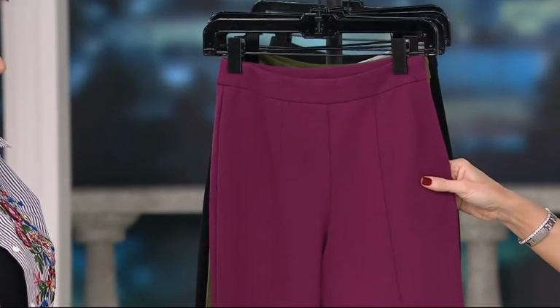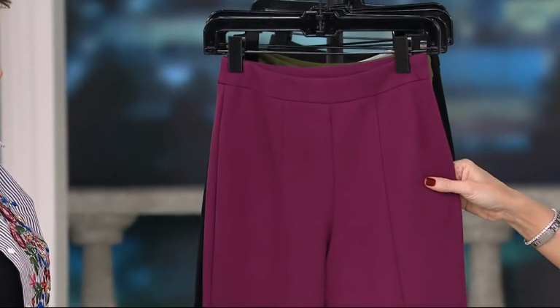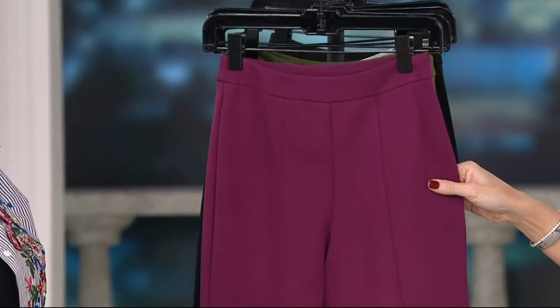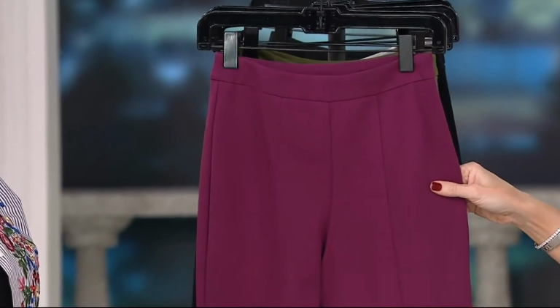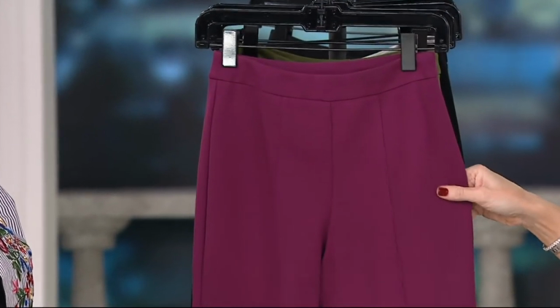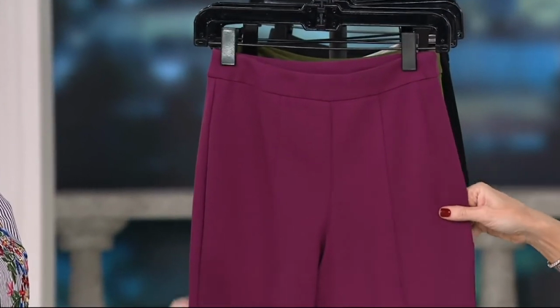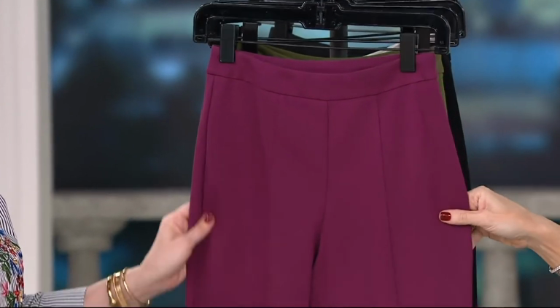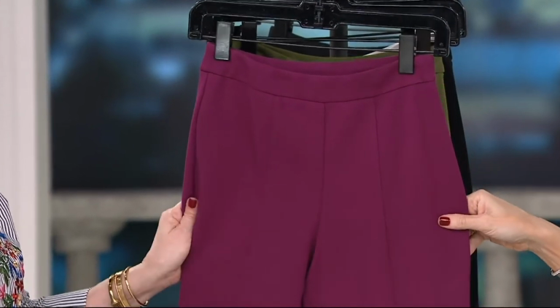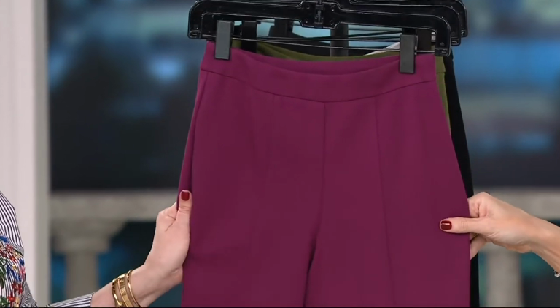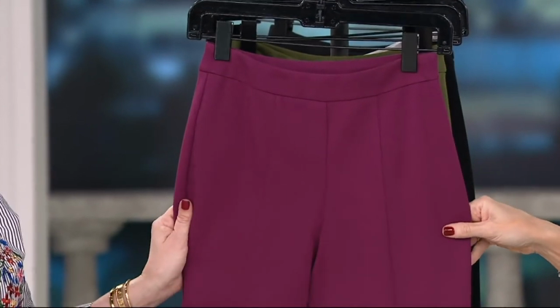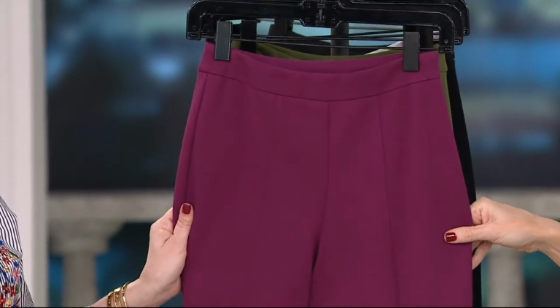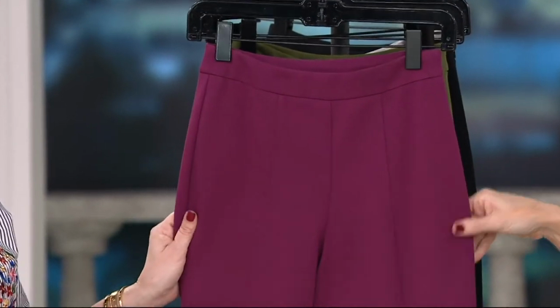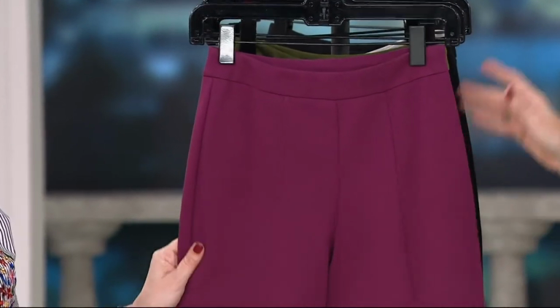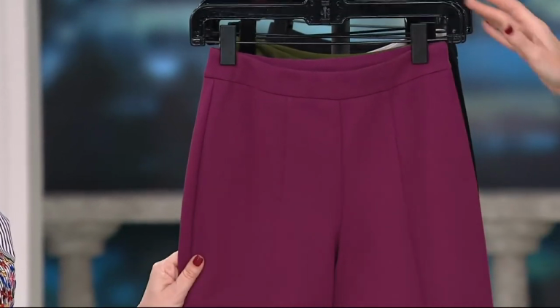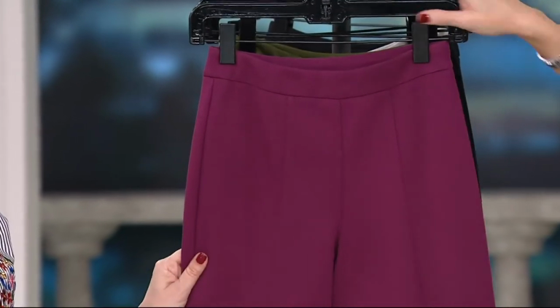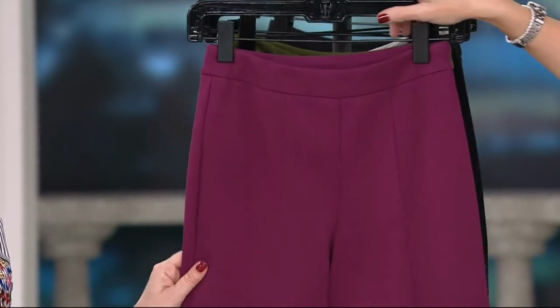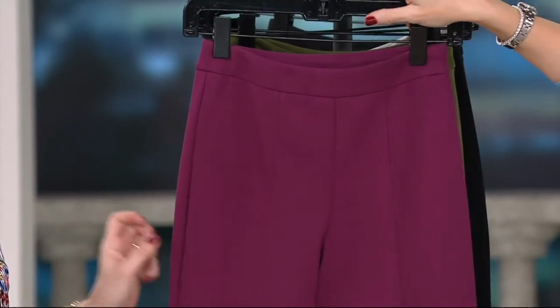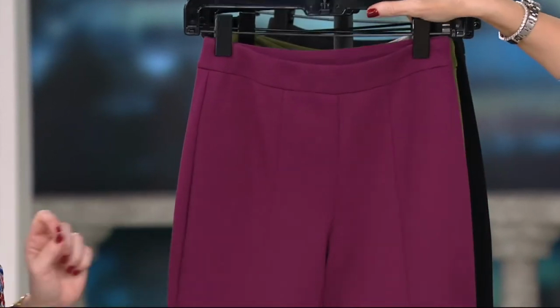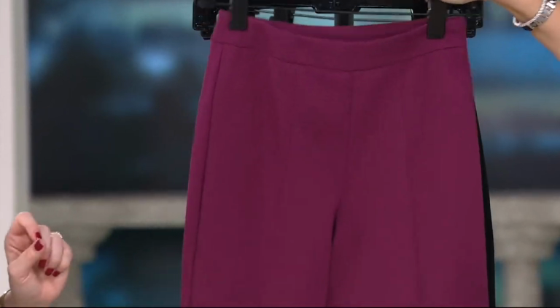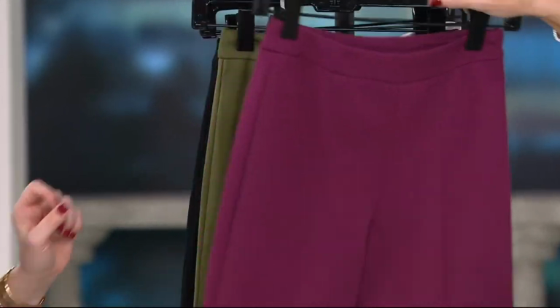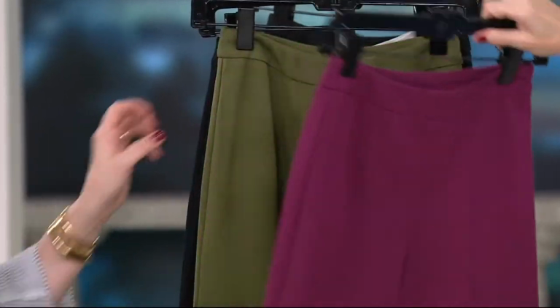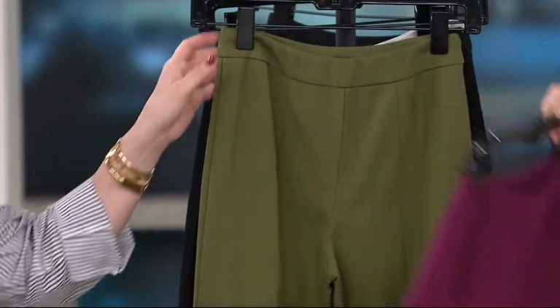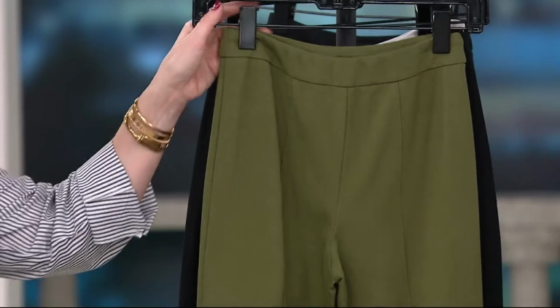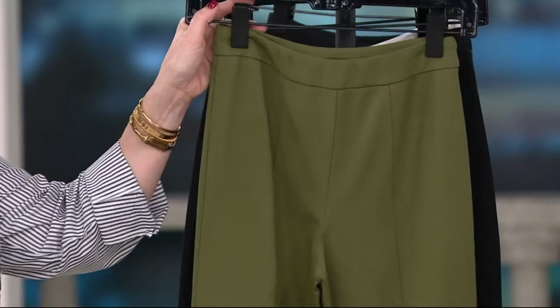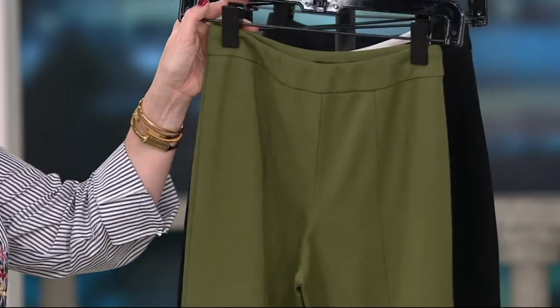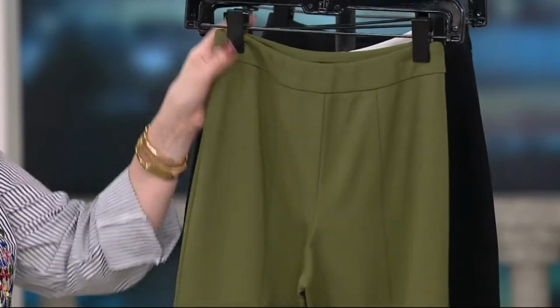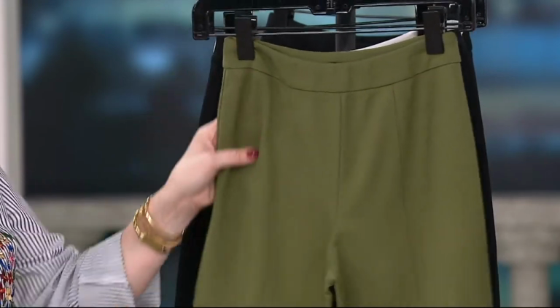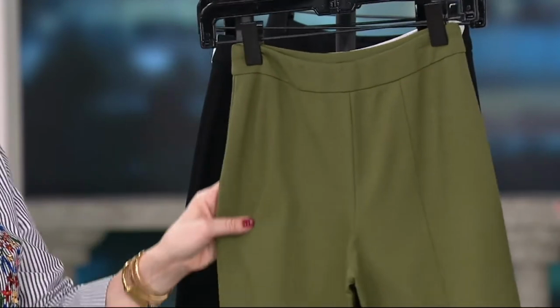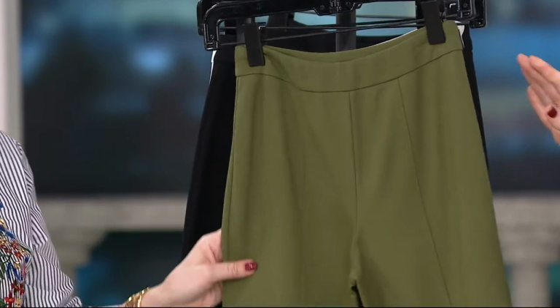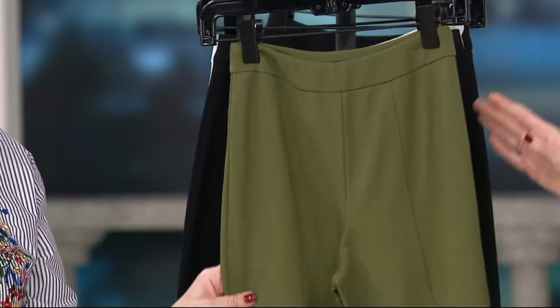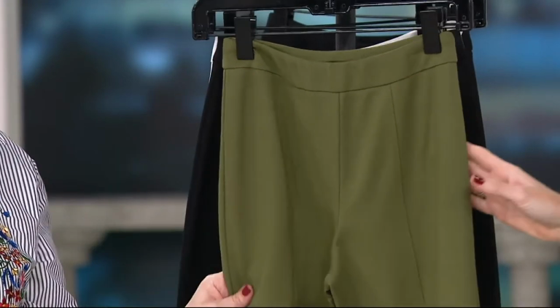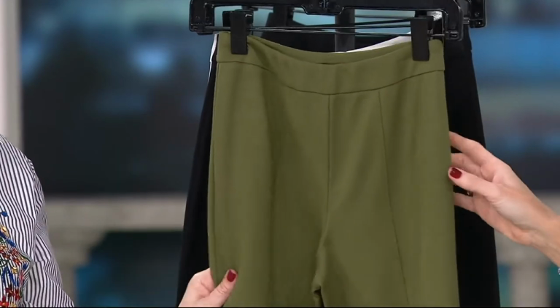Here is the Bordeaux — I love the Bordeaux. Then we have it in olive. Isn't that gorgeous?